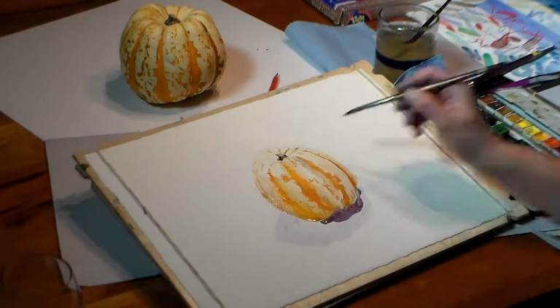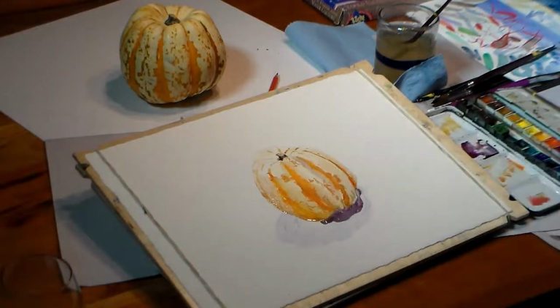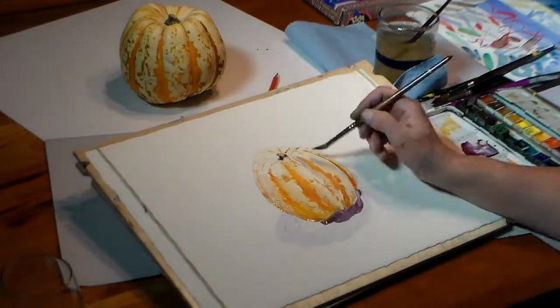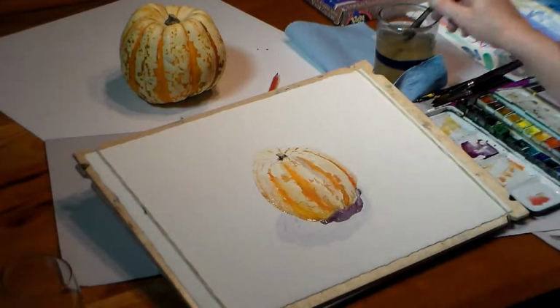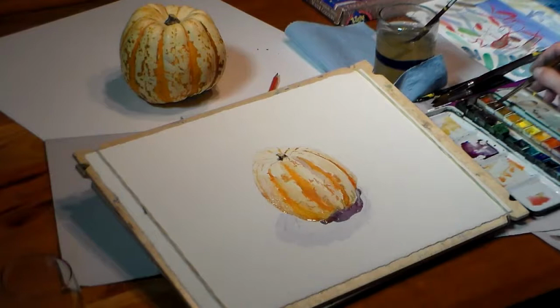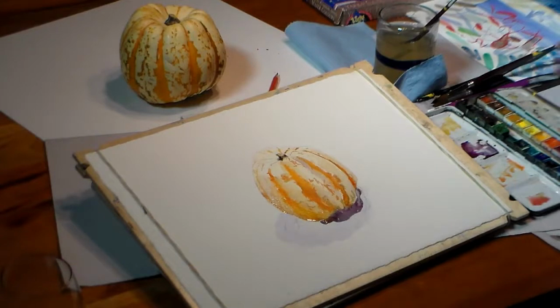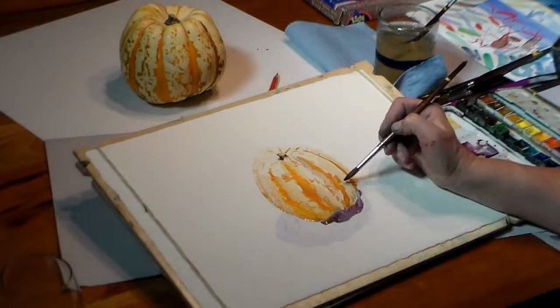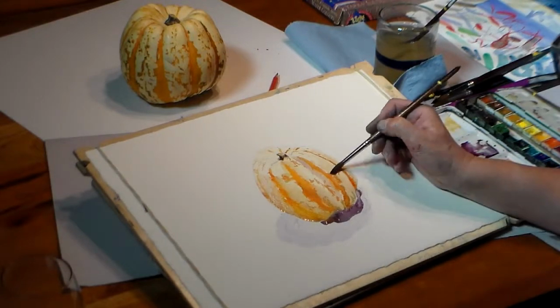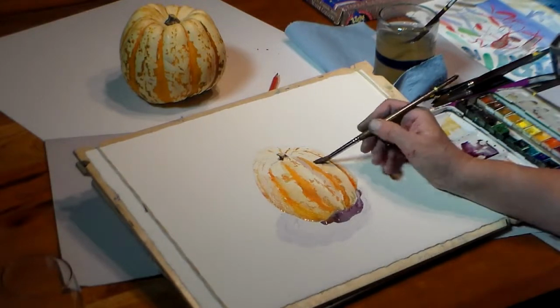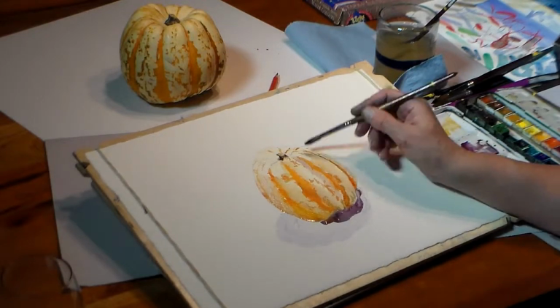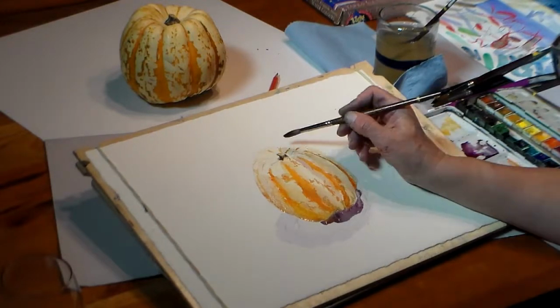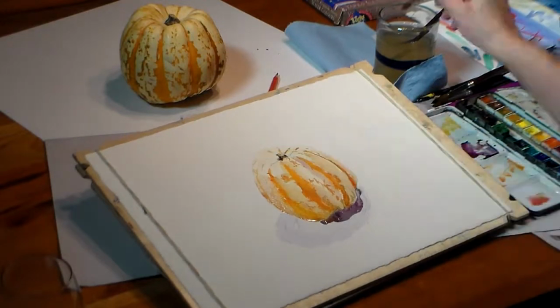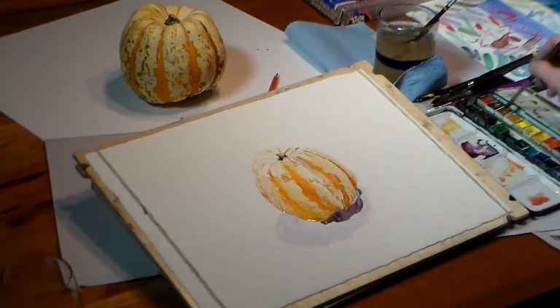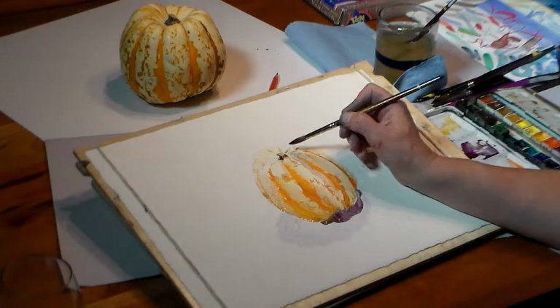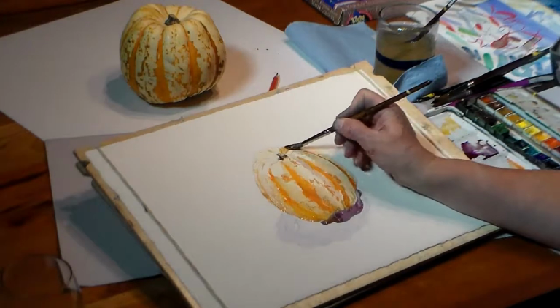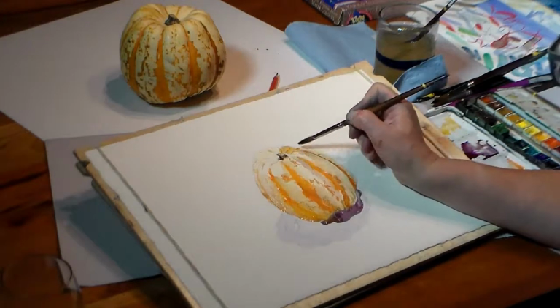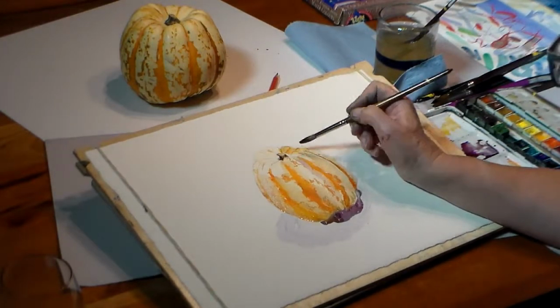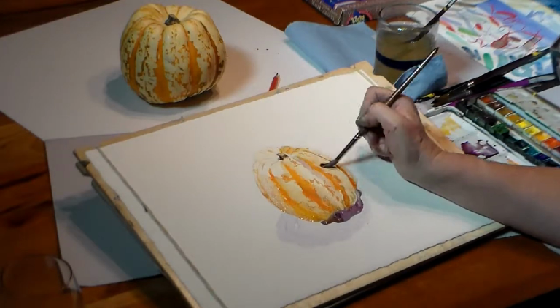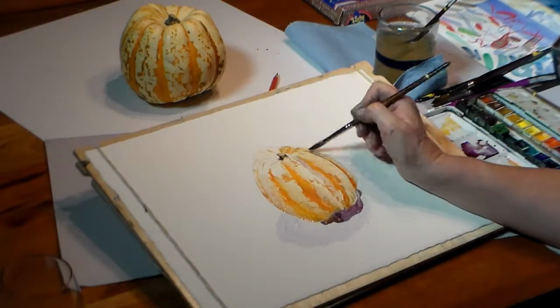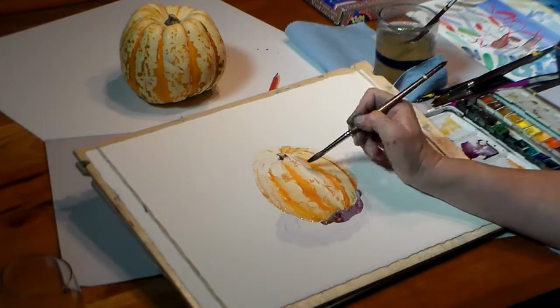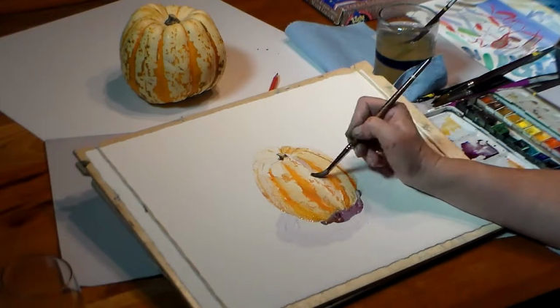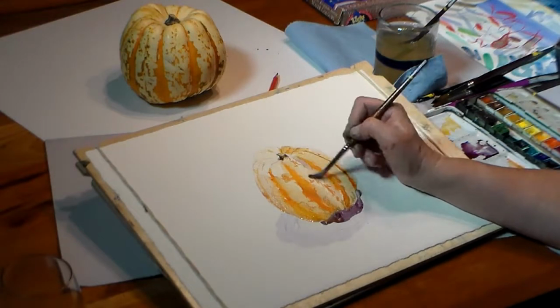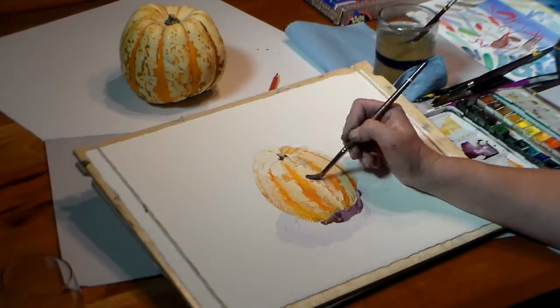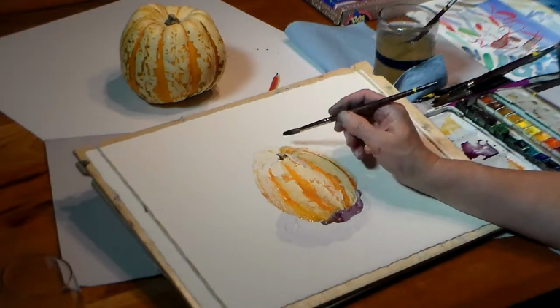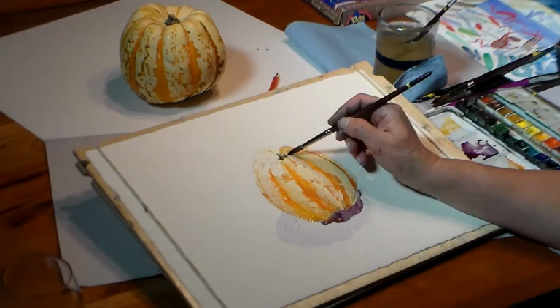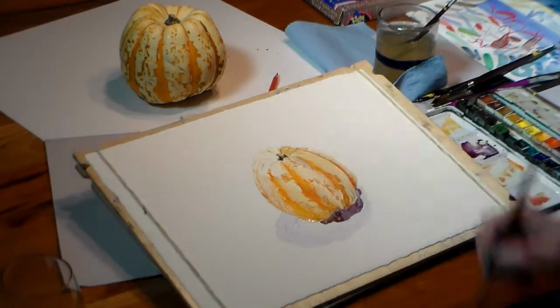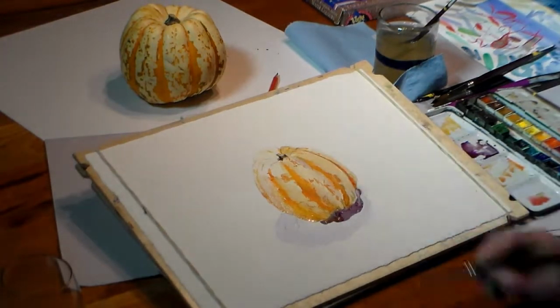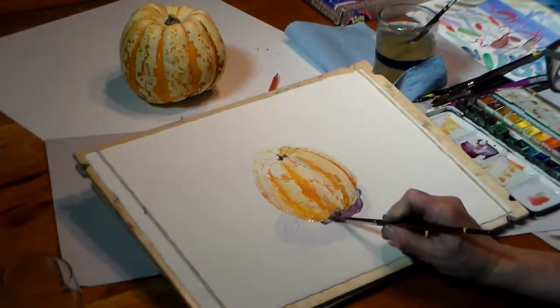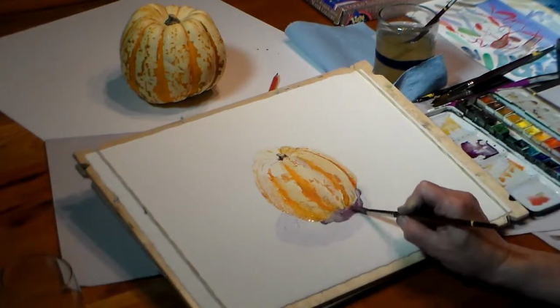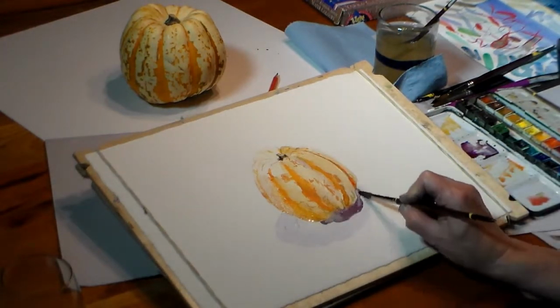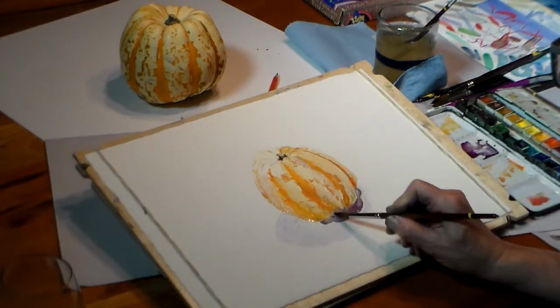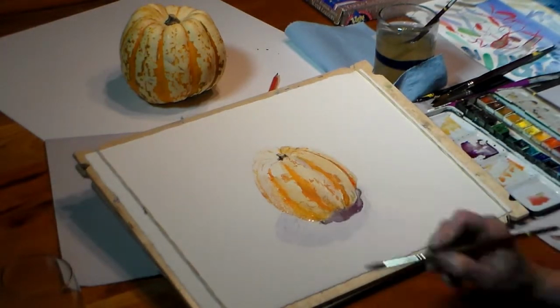I'm careful not to overwork it, otherwise the underpainting will blend in and make it look overworked.